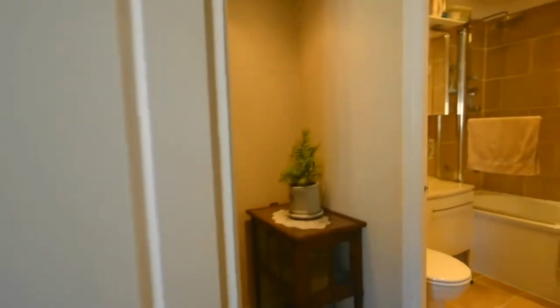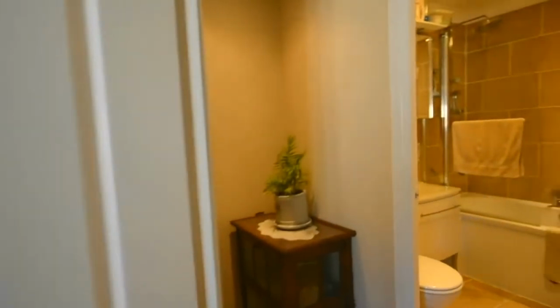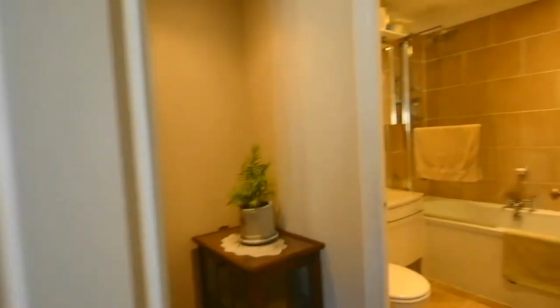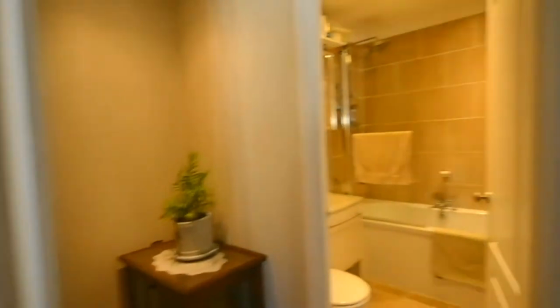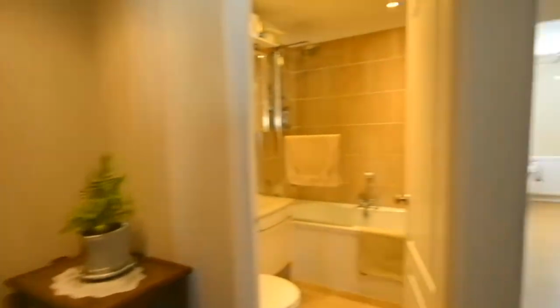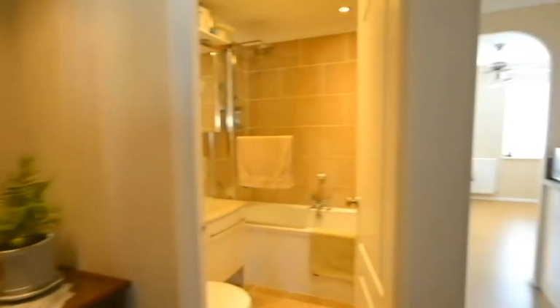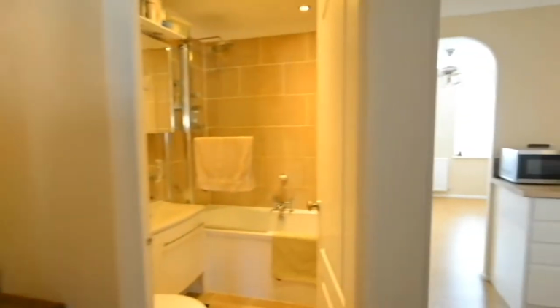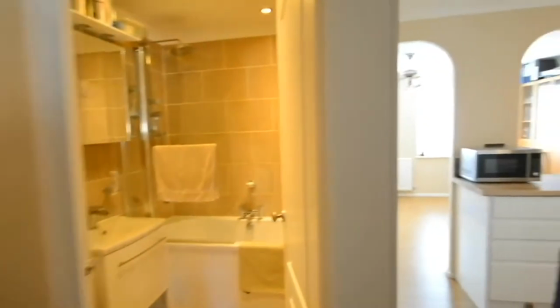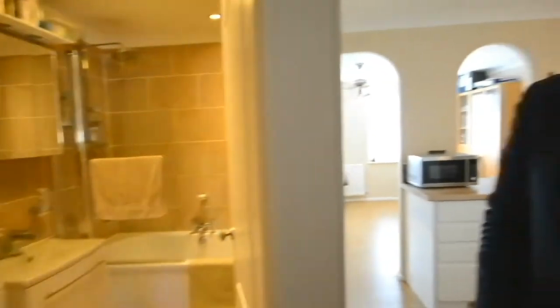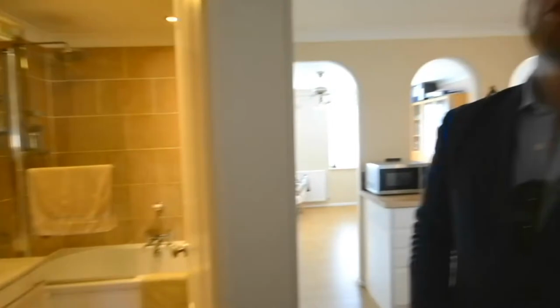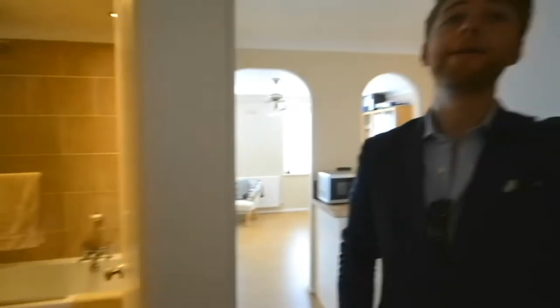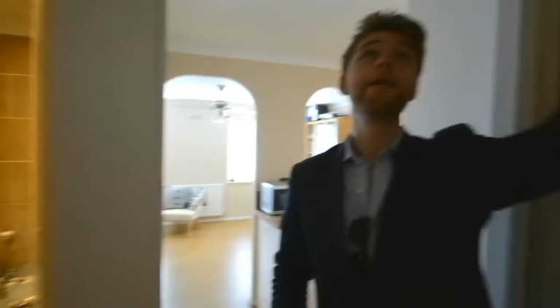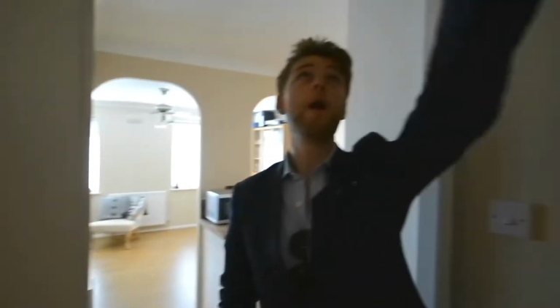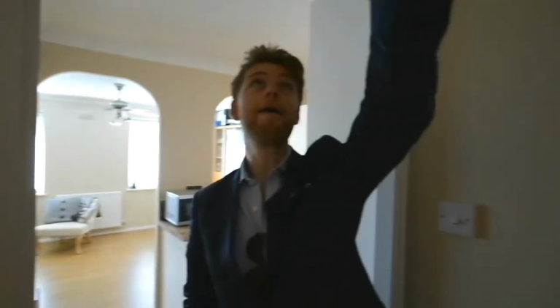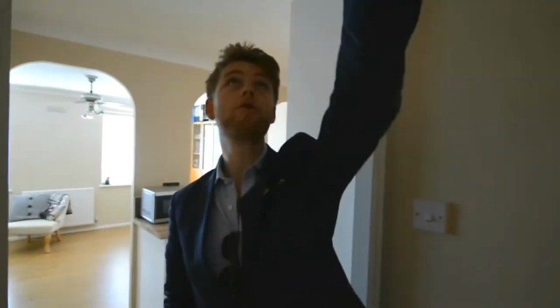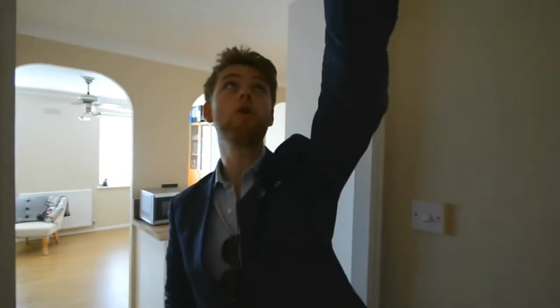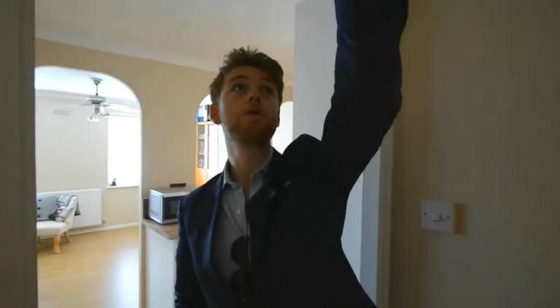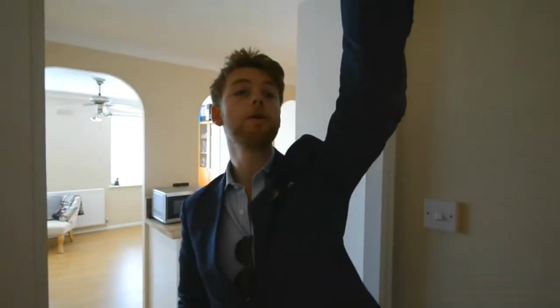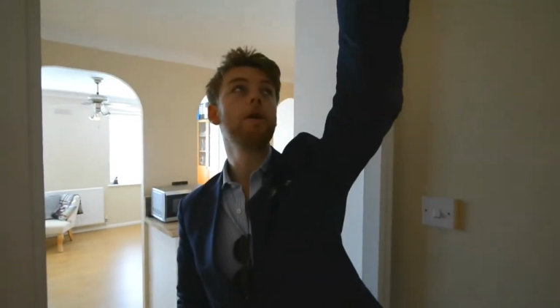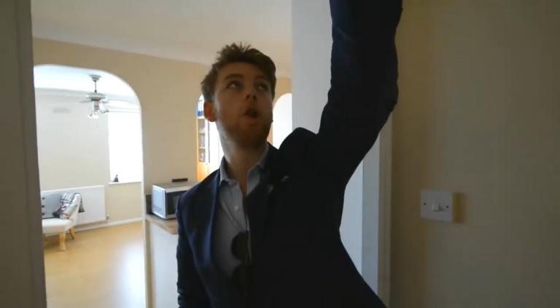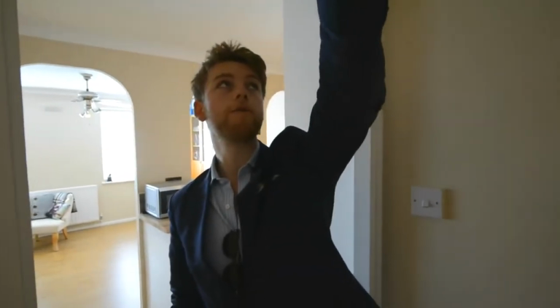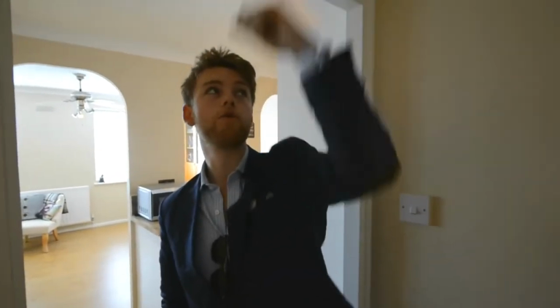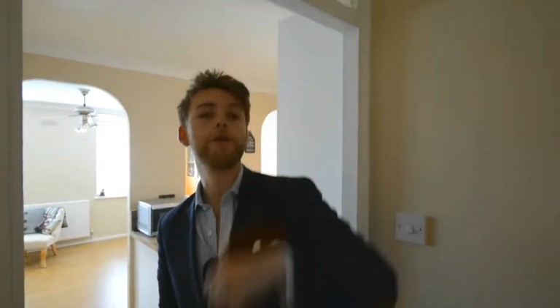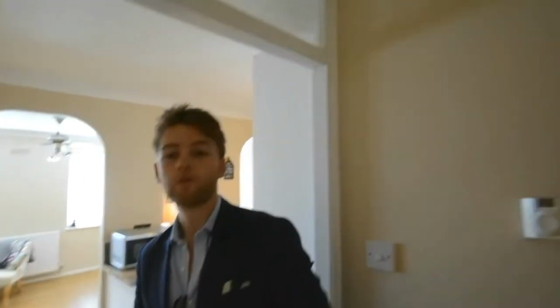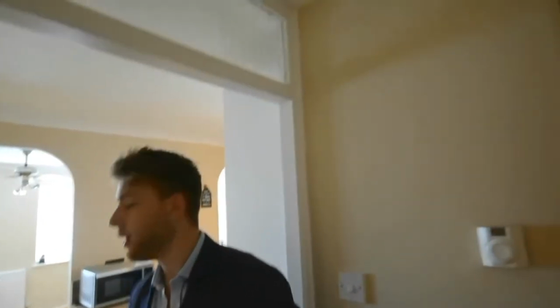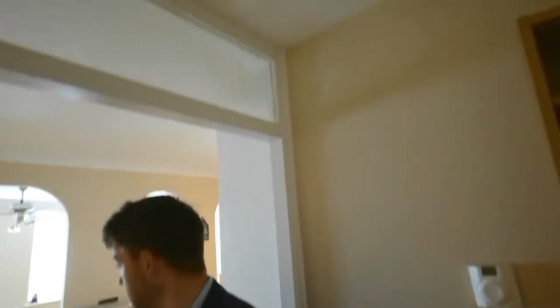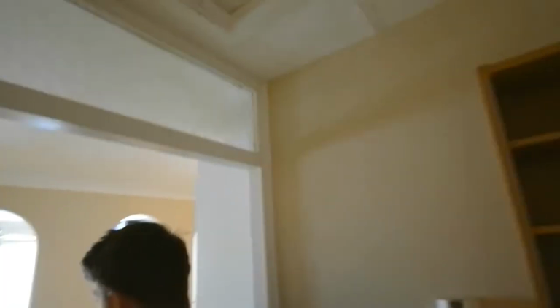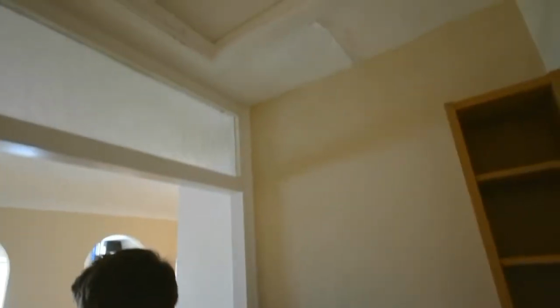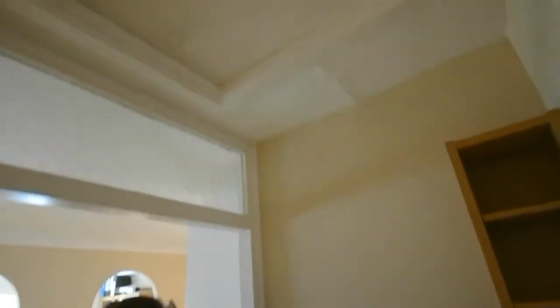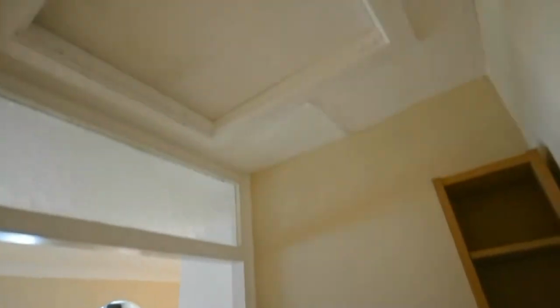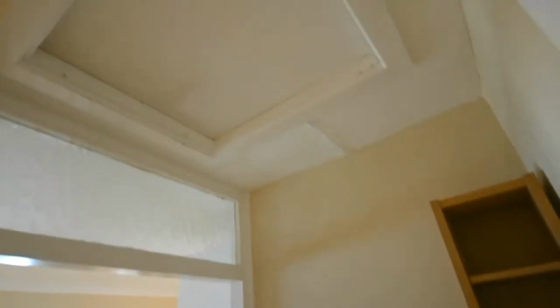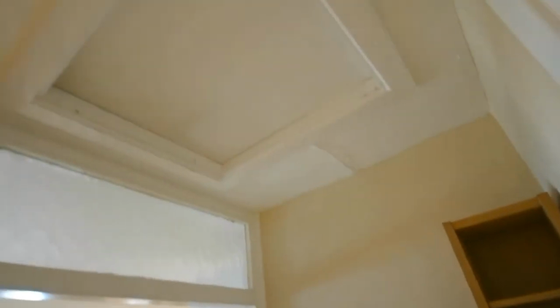Now this being a first floor maisonette, you have got loft storage as well — always handy.